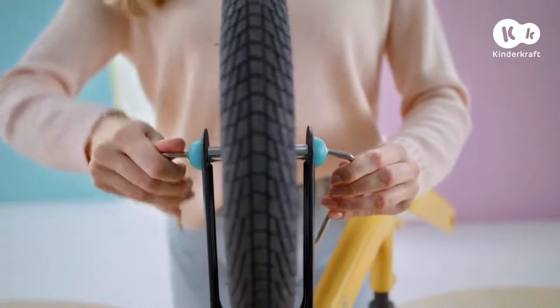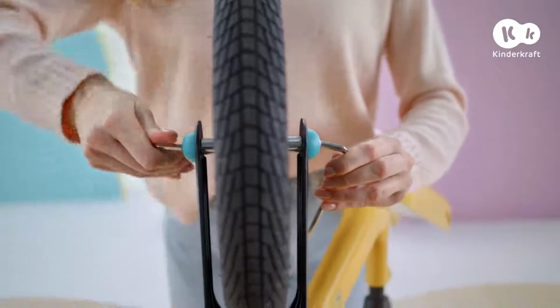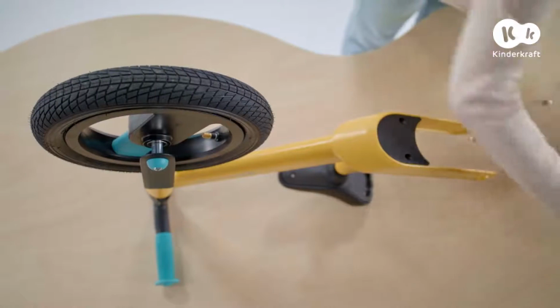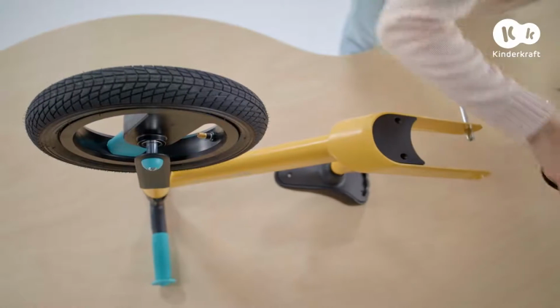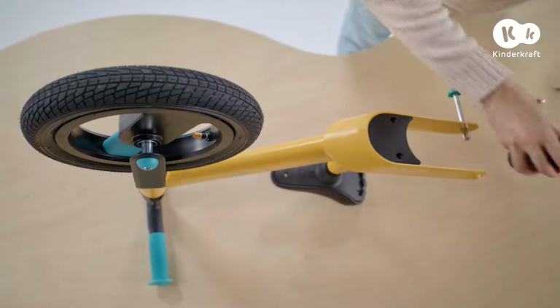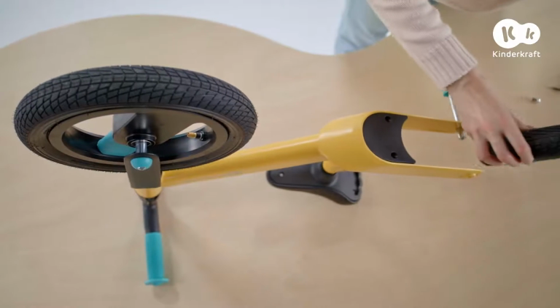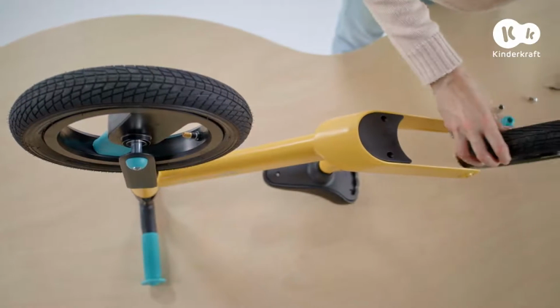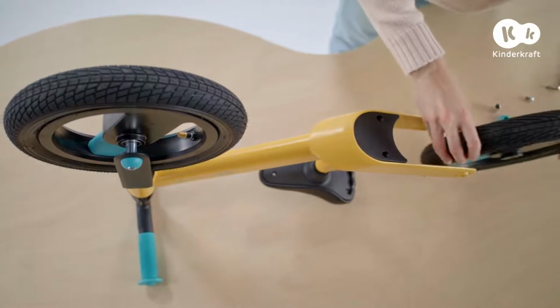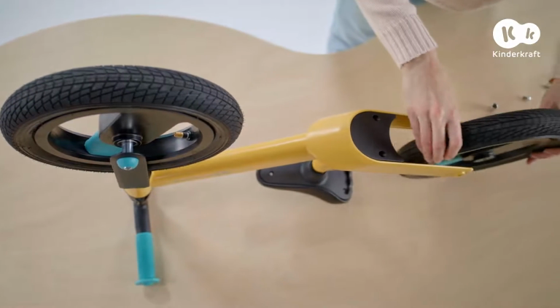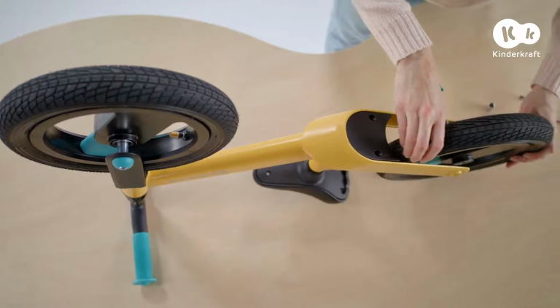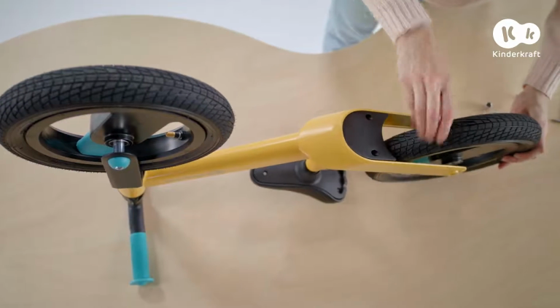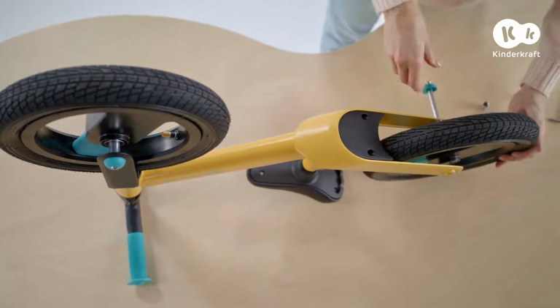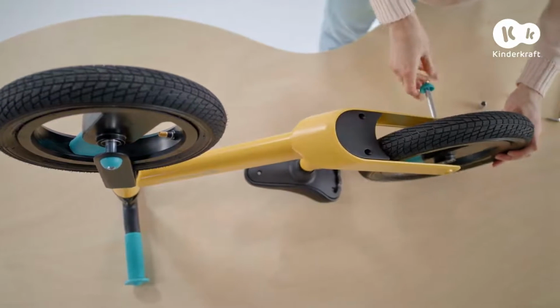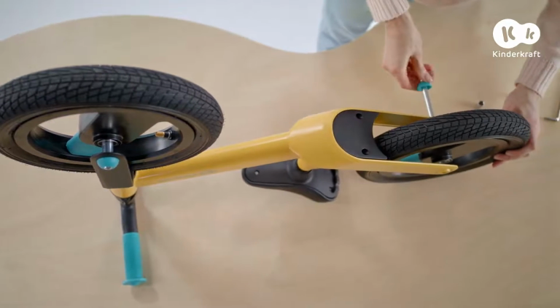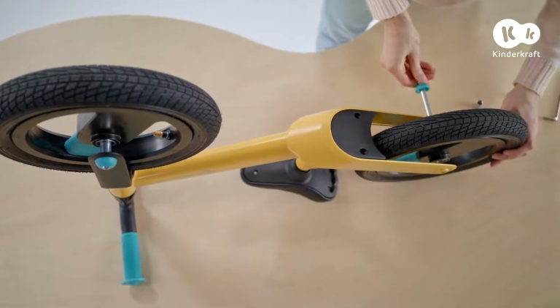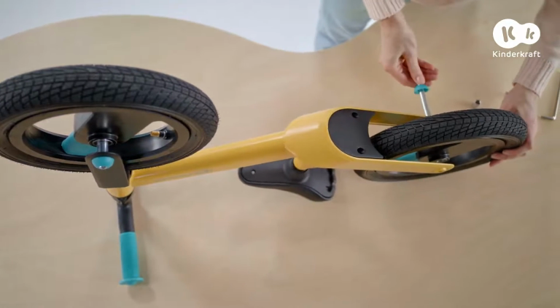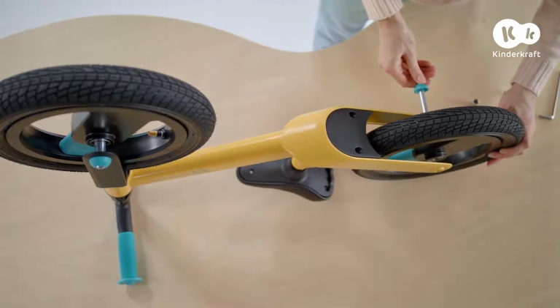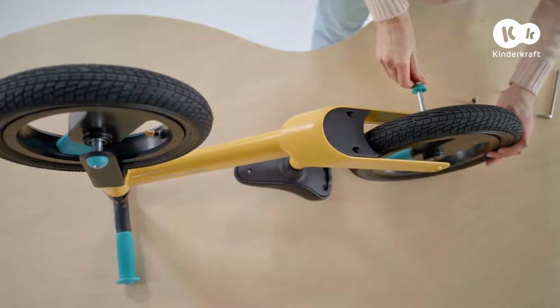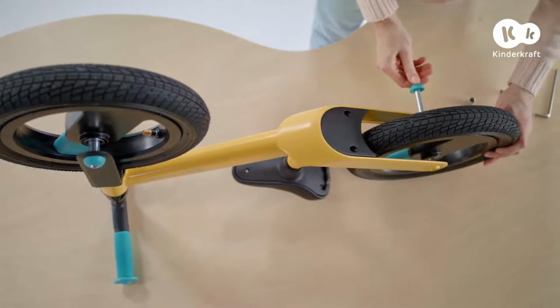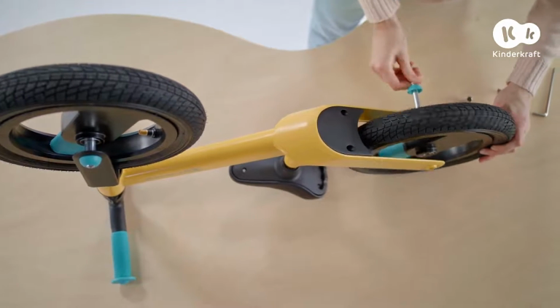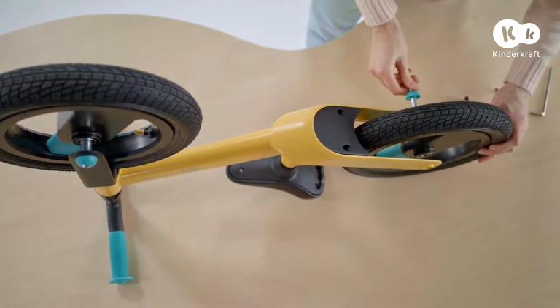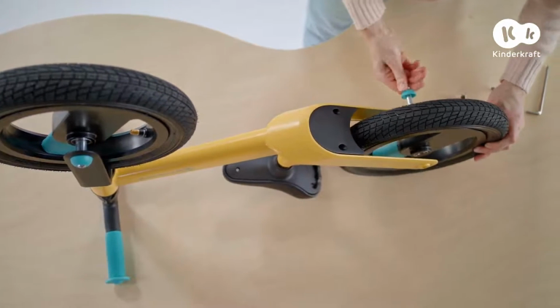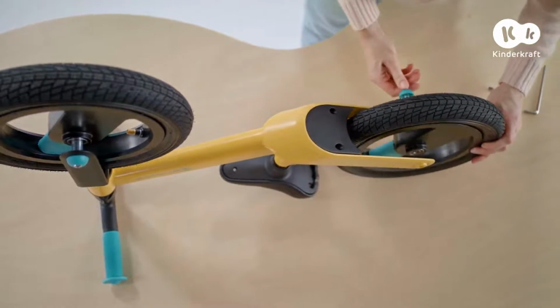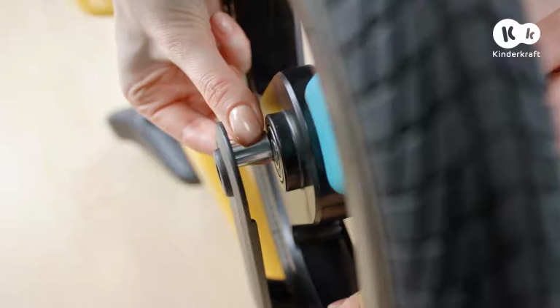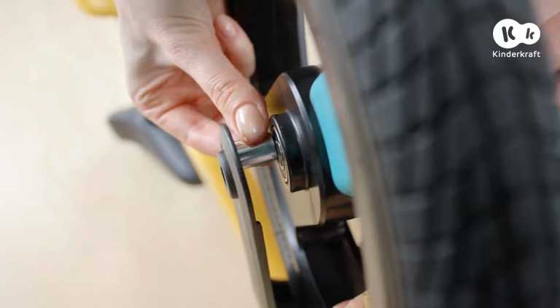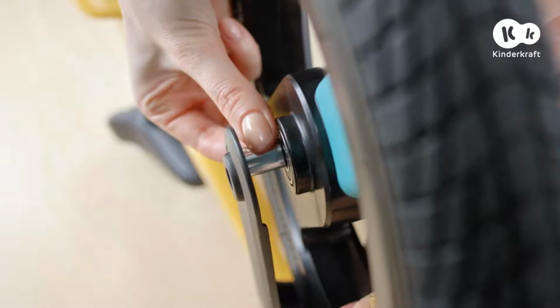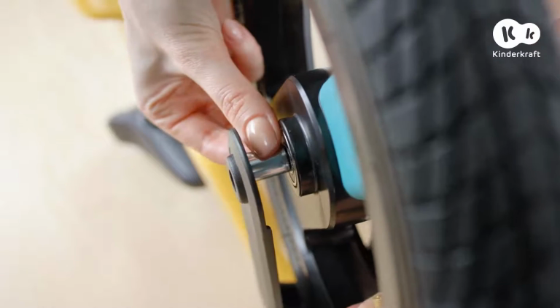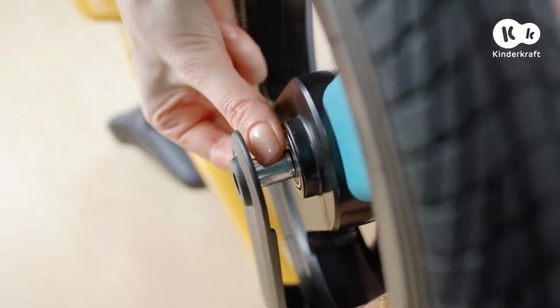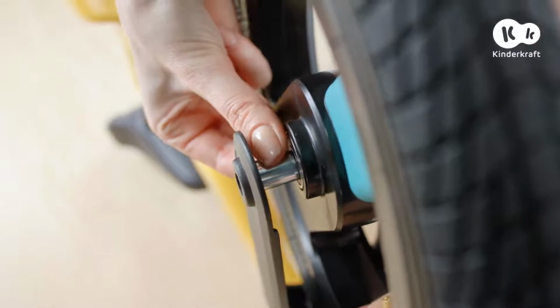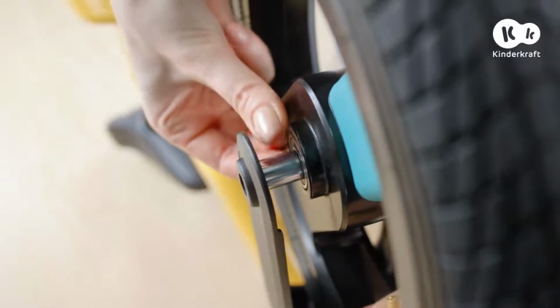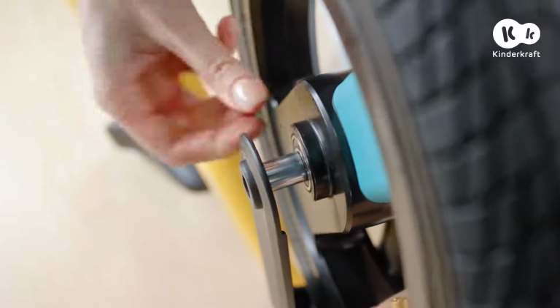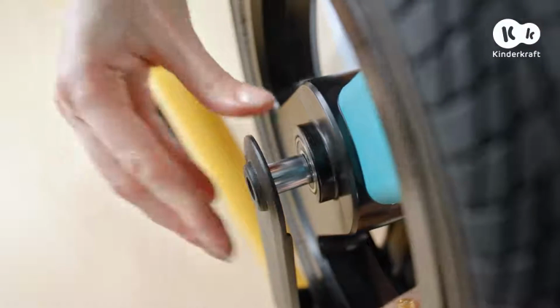Do the same to assemble the rear wheel. Put the pin through the holes in the frame and wheel, remembering the sleeves.